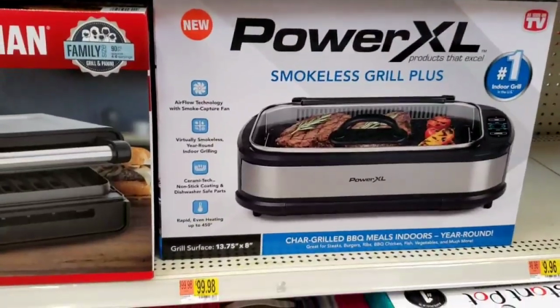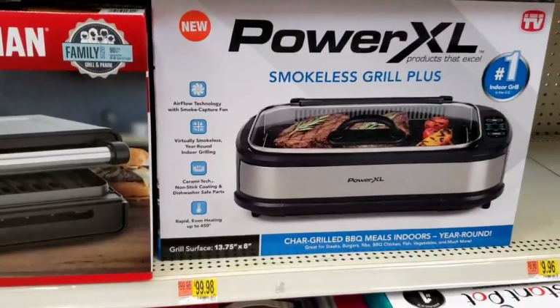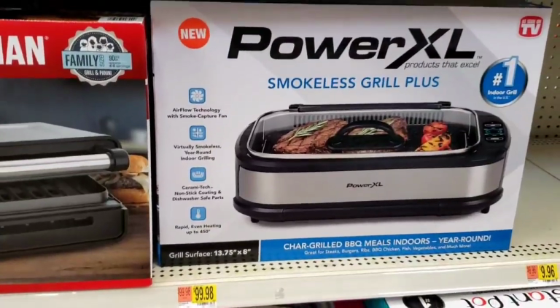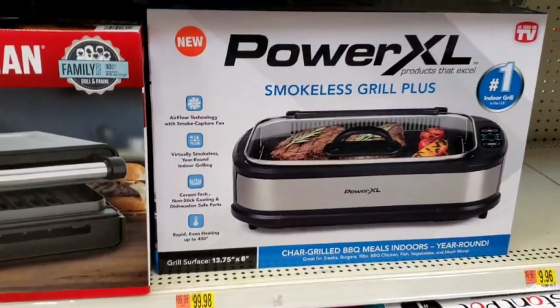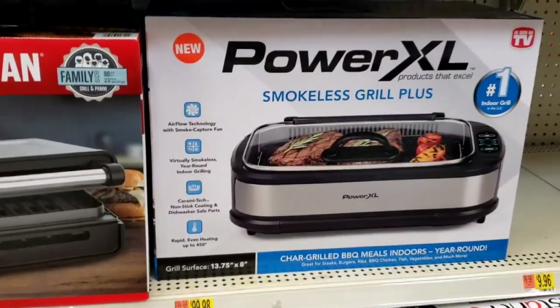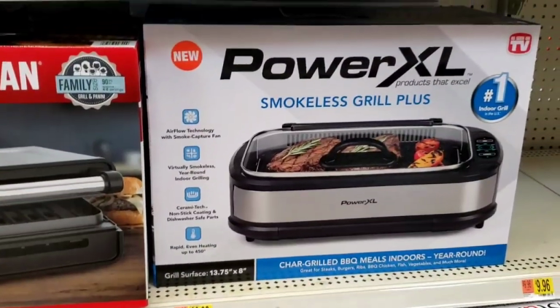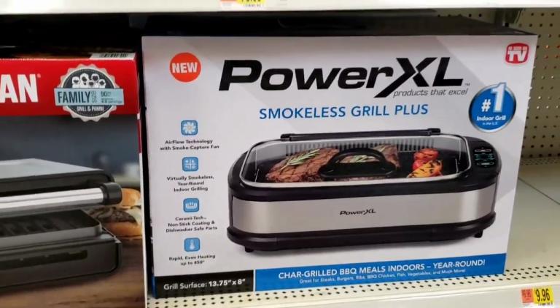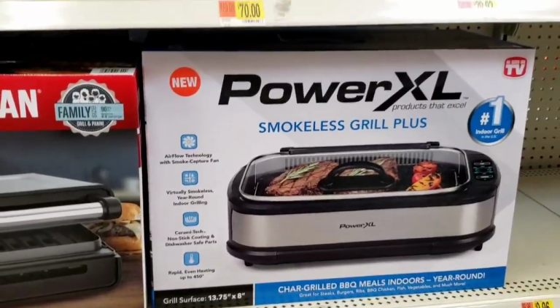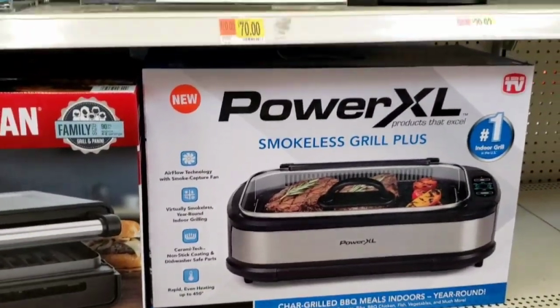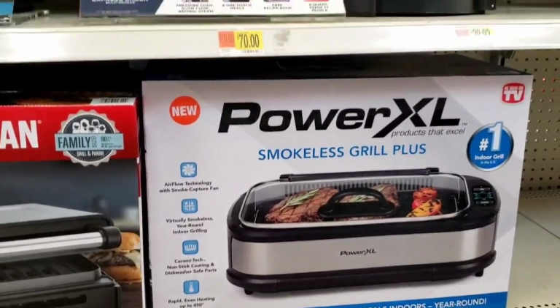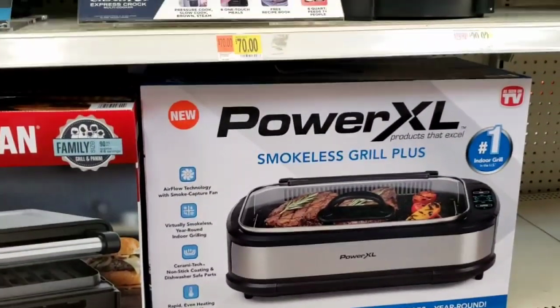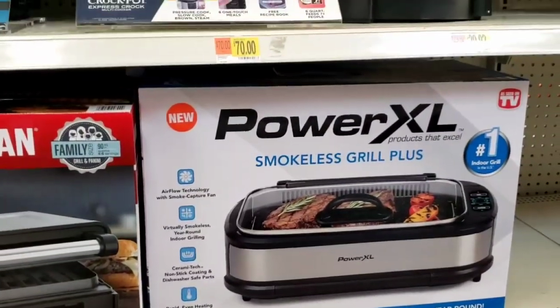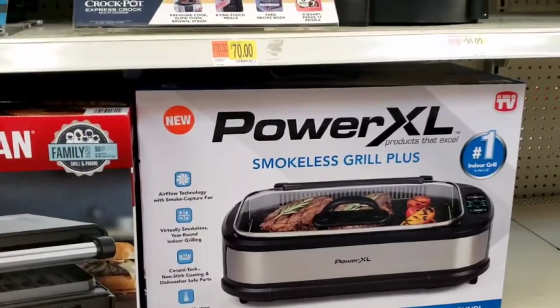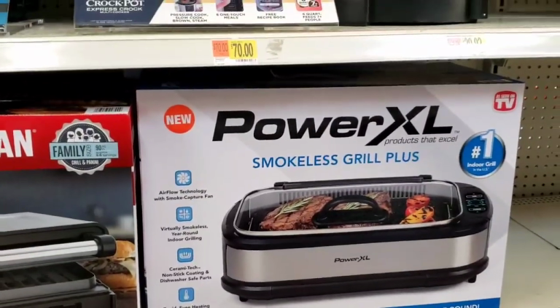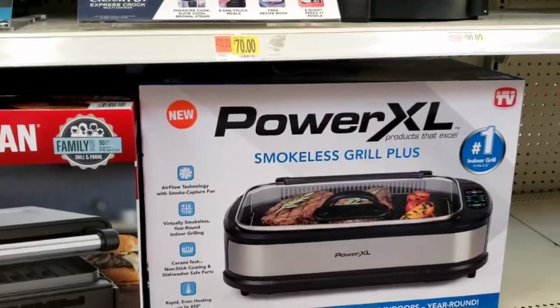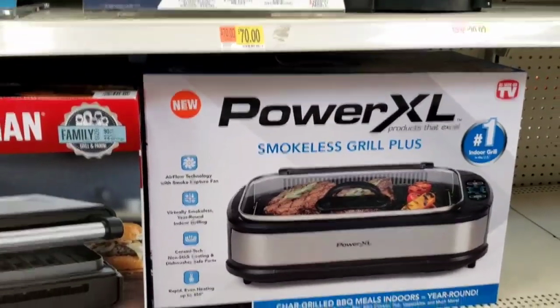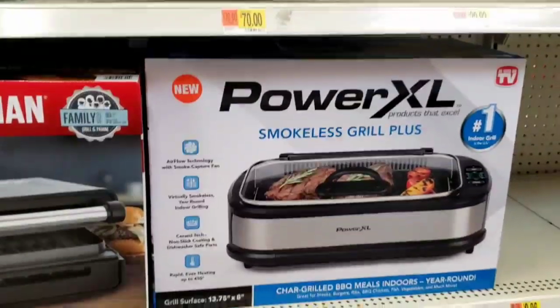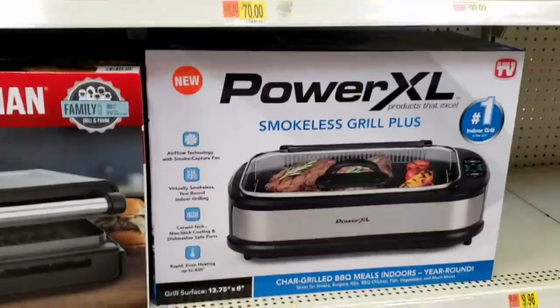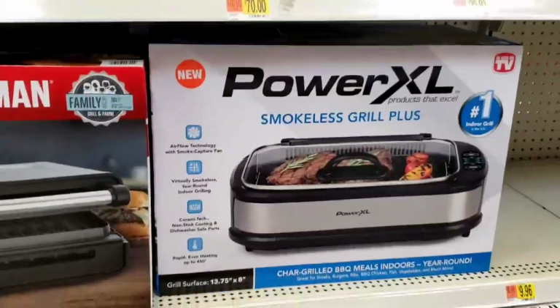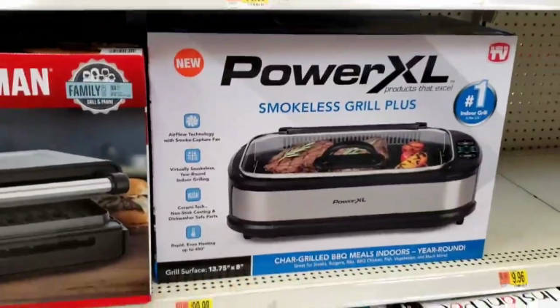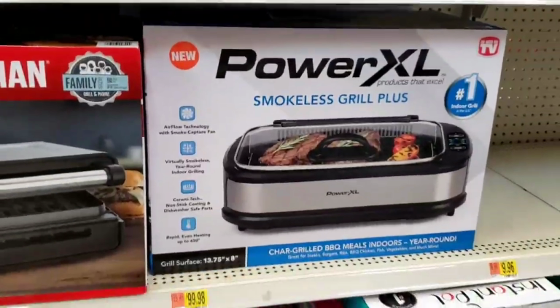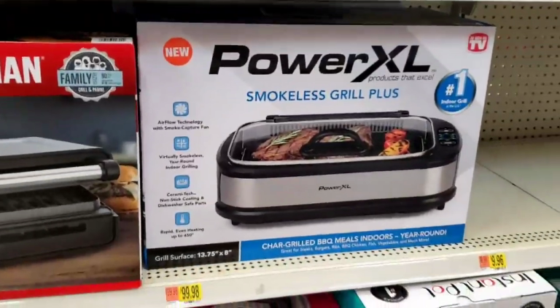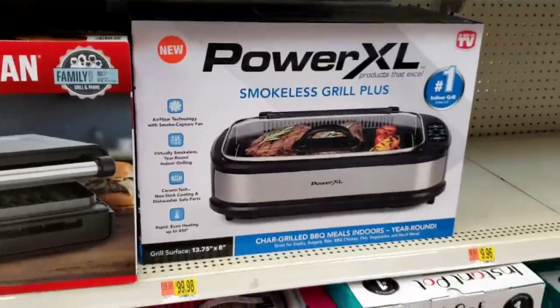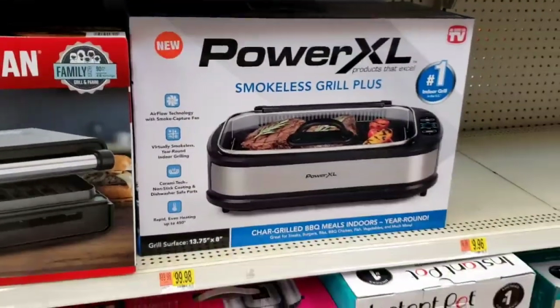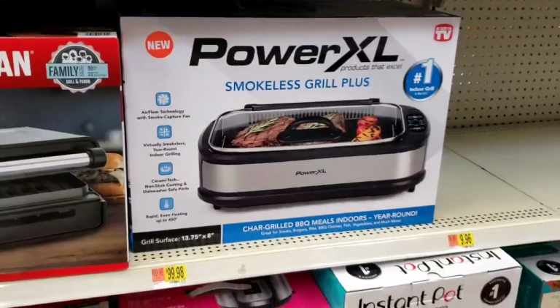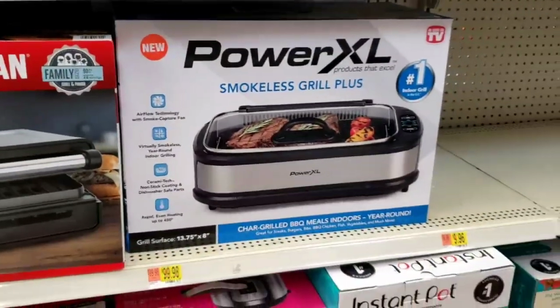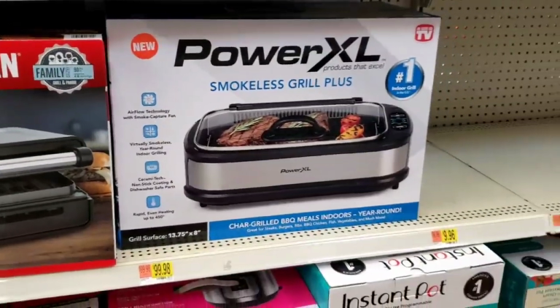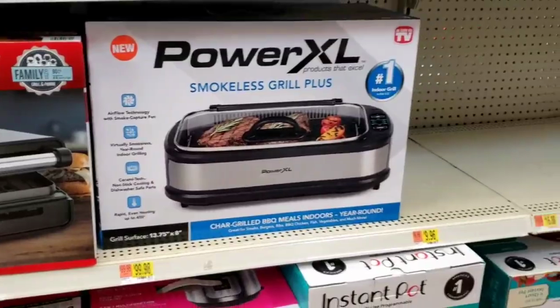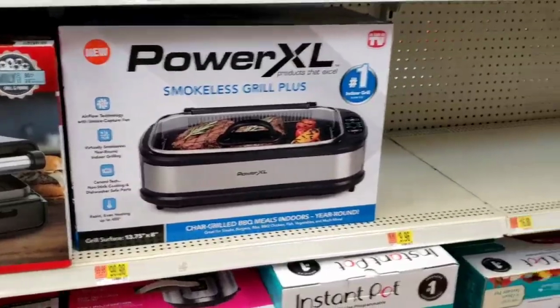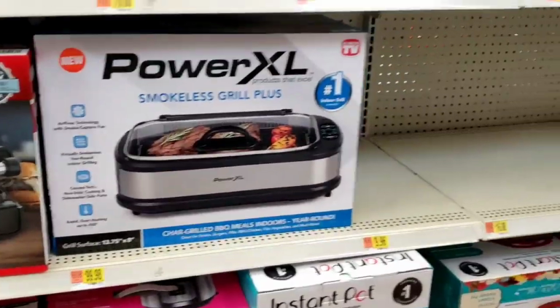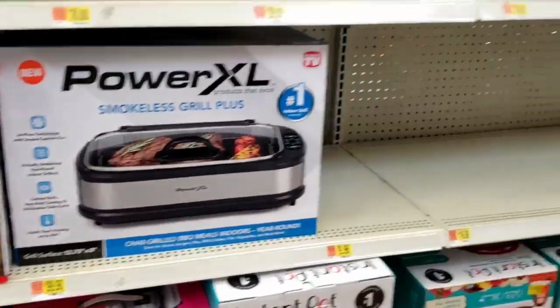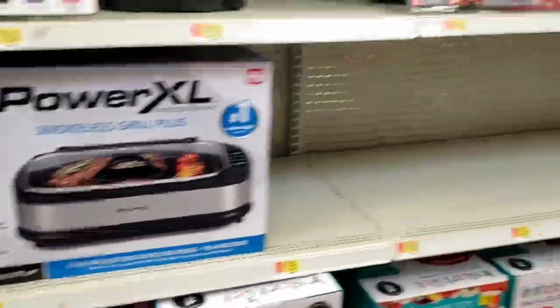Comment below if y'all purchased one of these smokeless grills and were disappointed, because I was — I paid a hundred dollars for it.